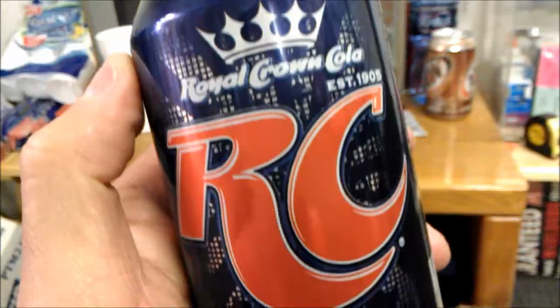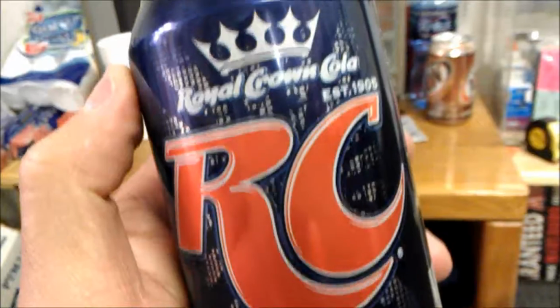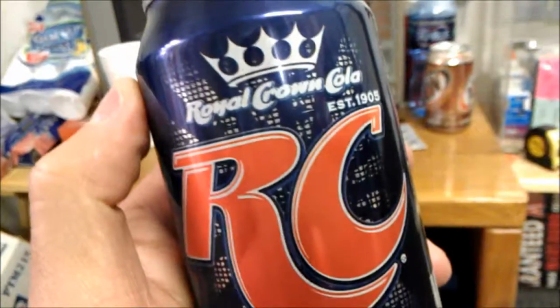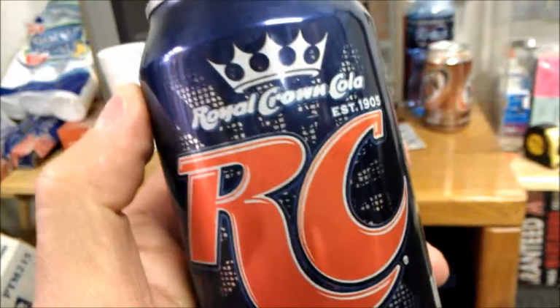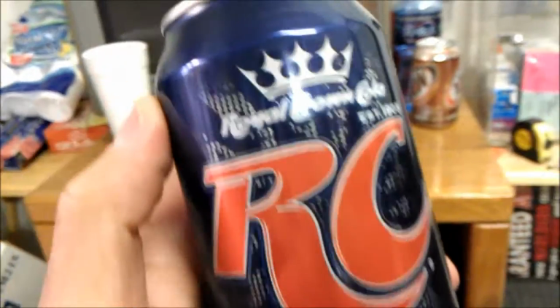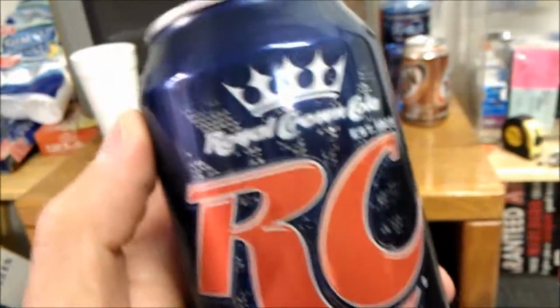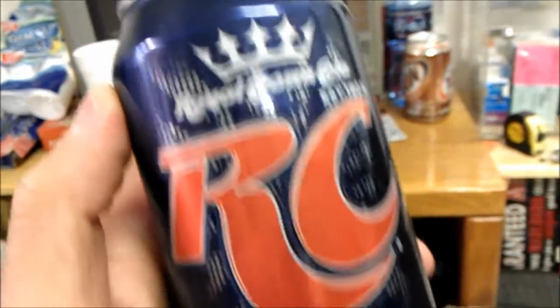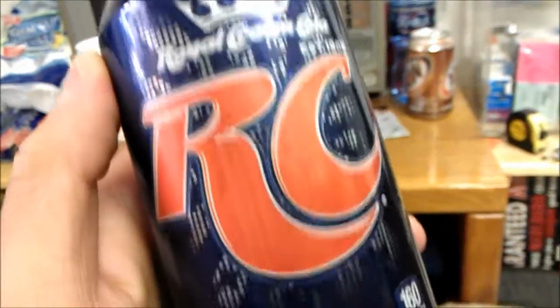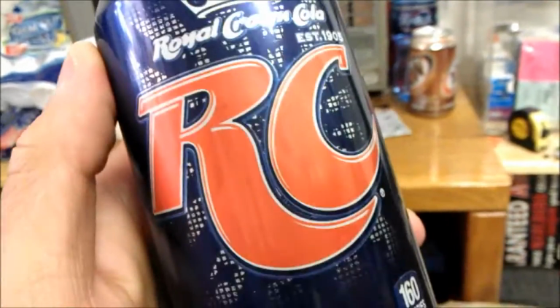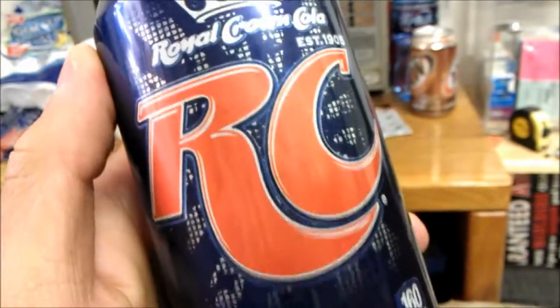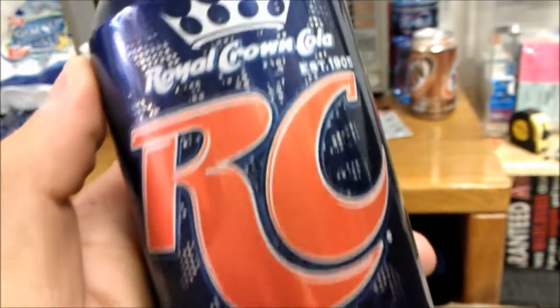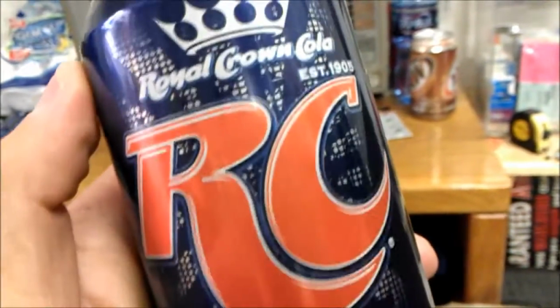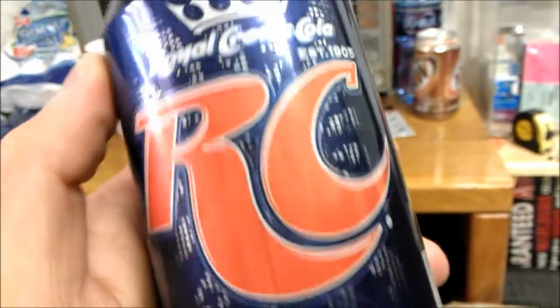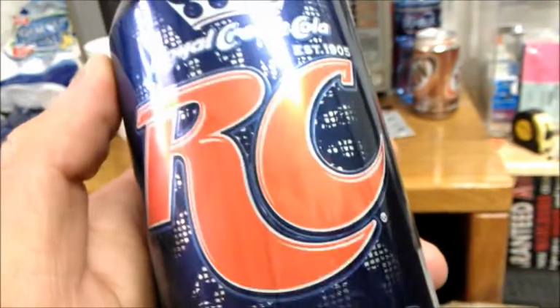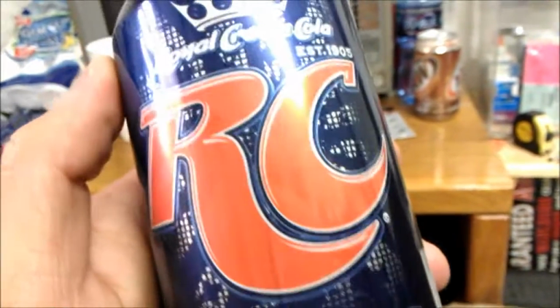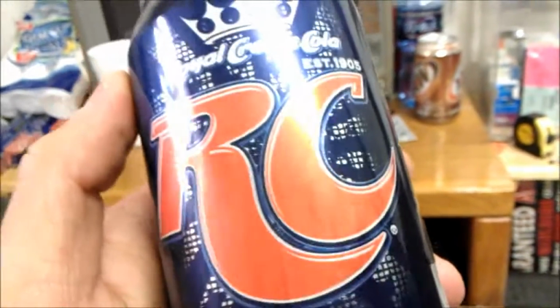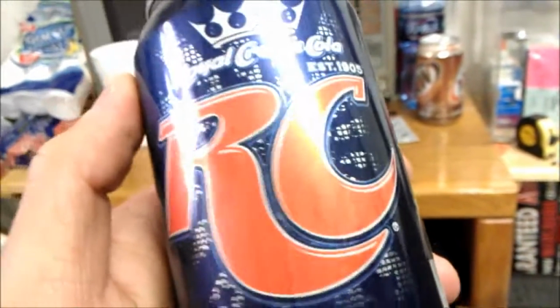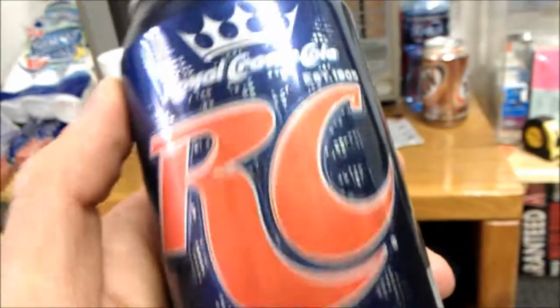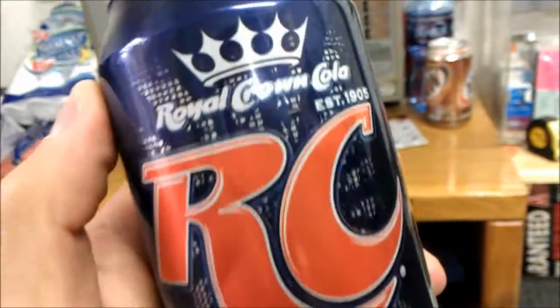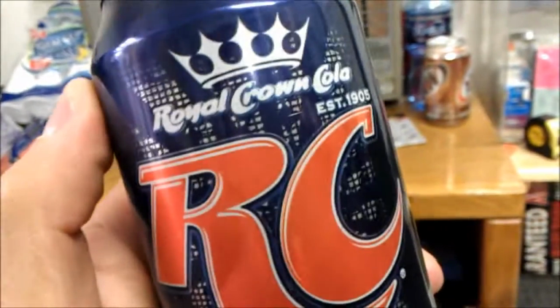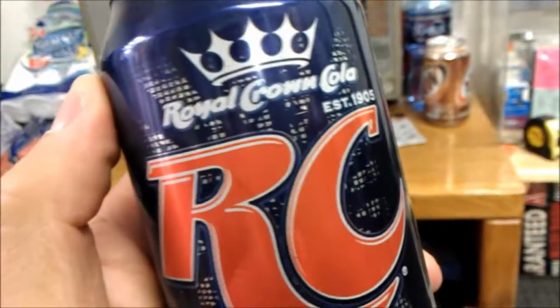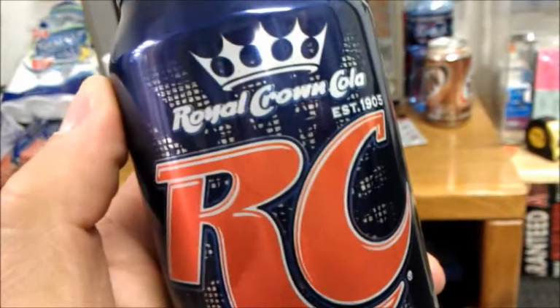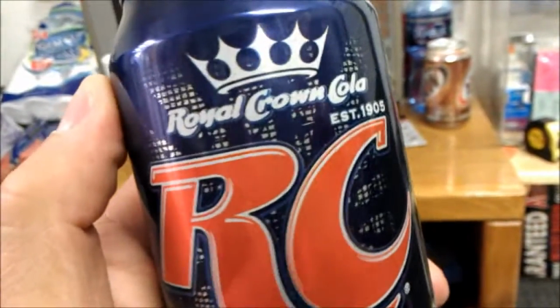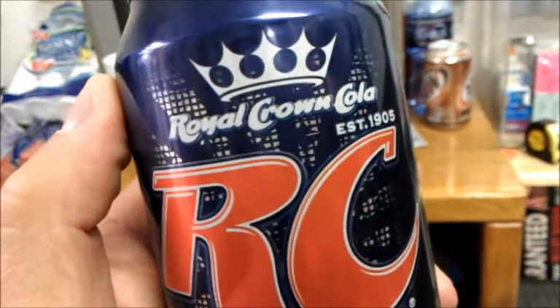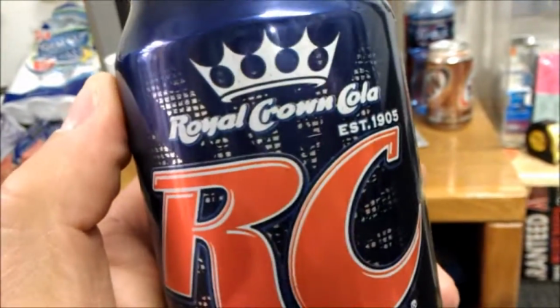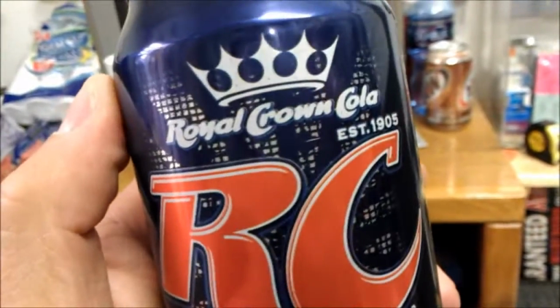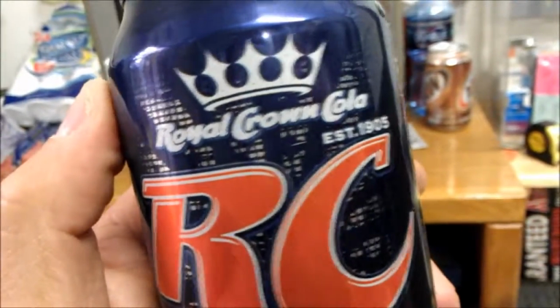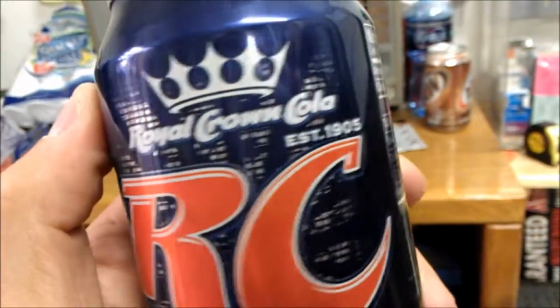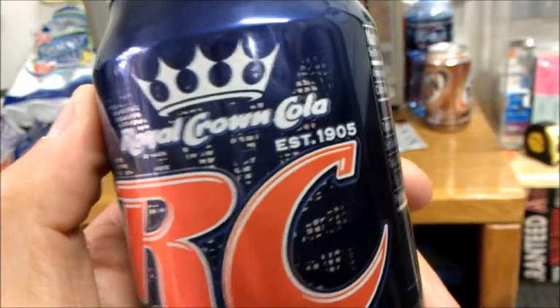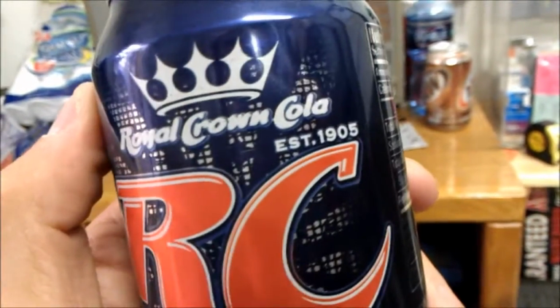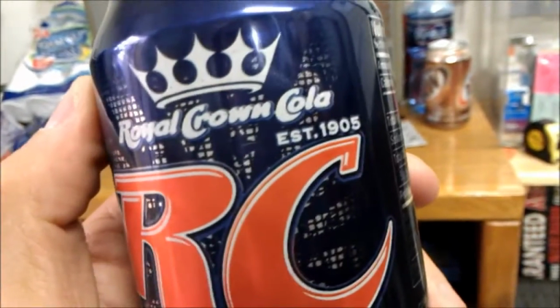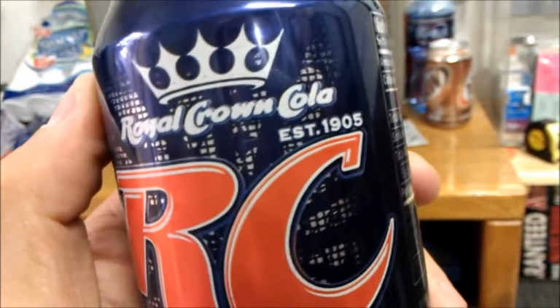Alright guys, it's me the Mayor again, and I drink it so you don't have to. Today we have Royal Crown Cola.